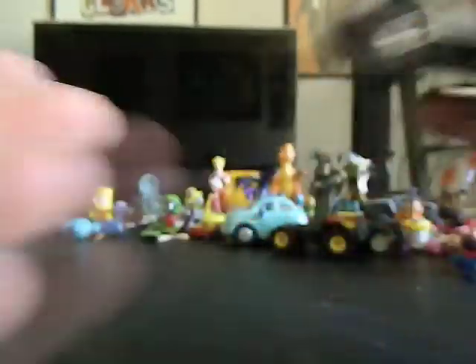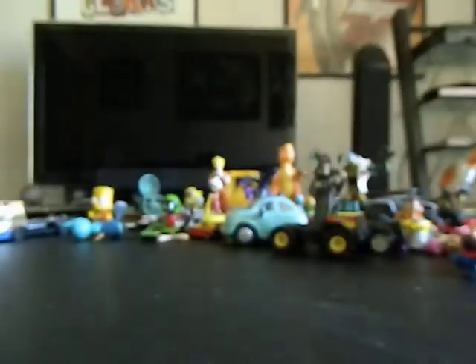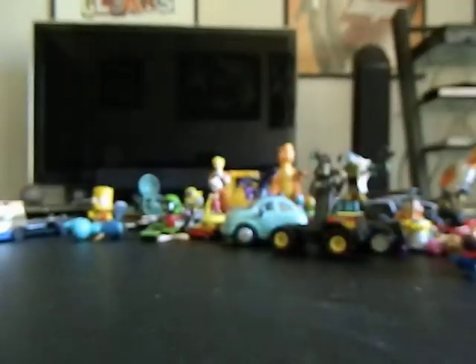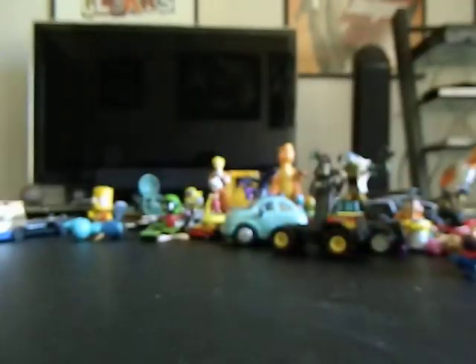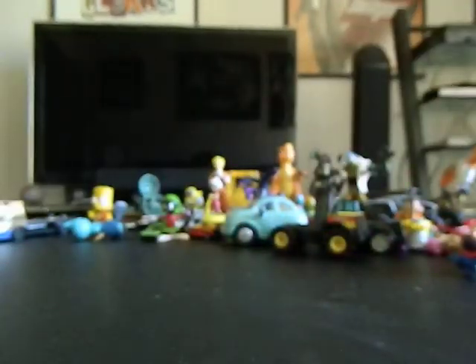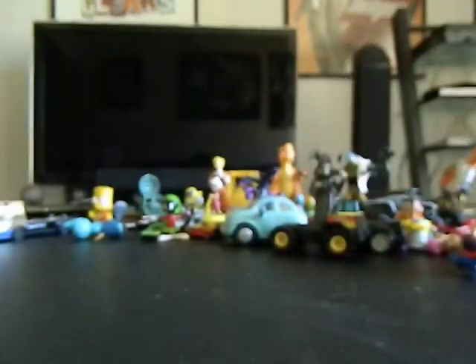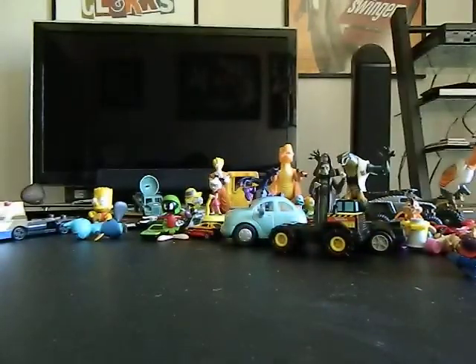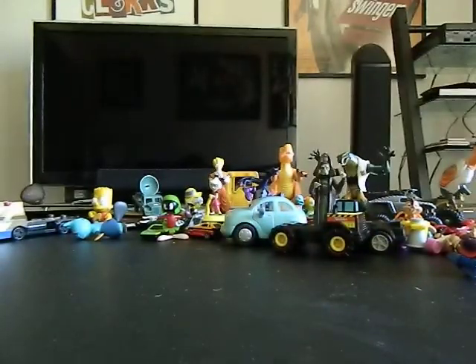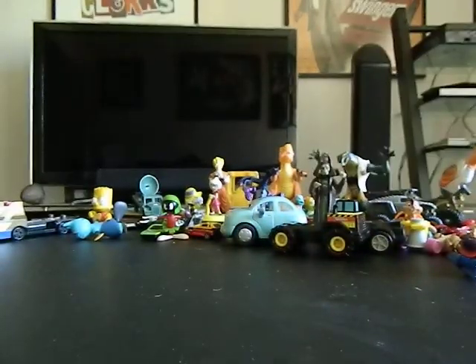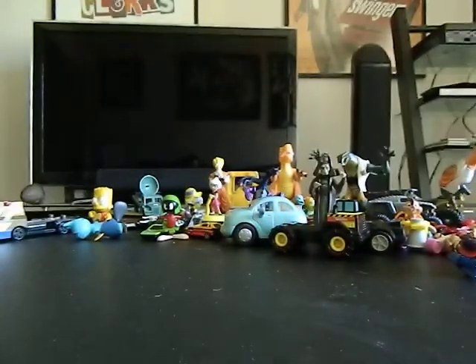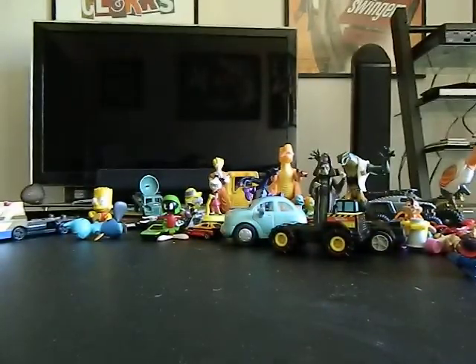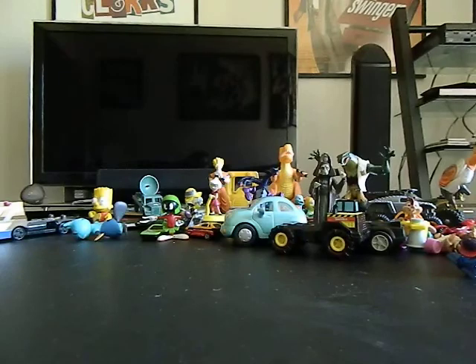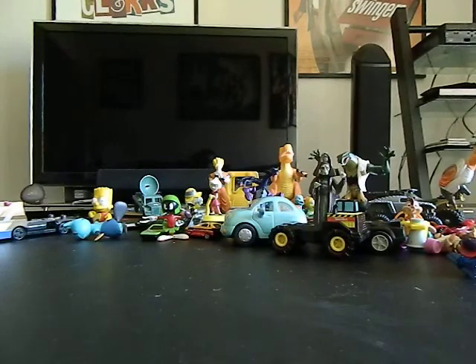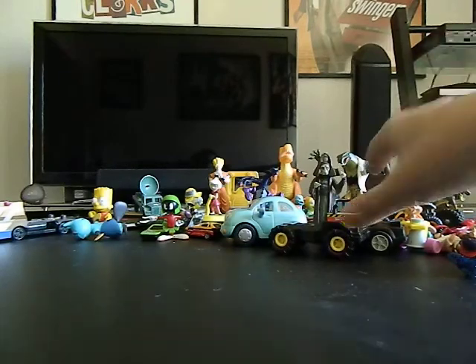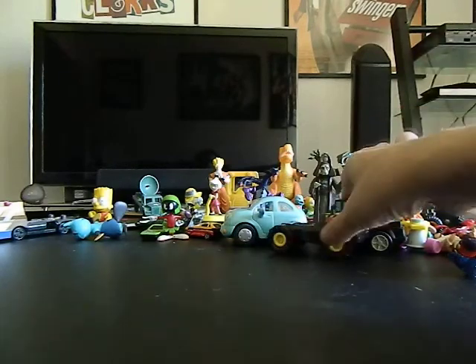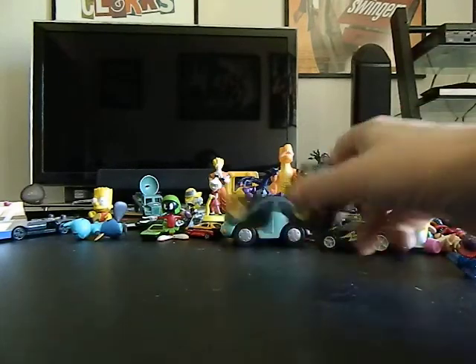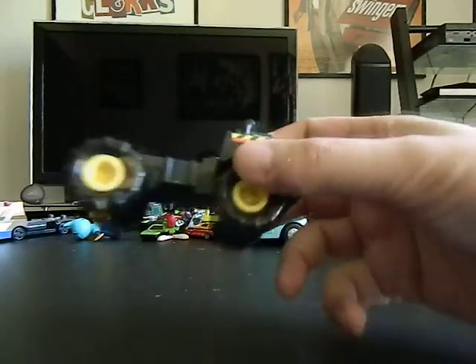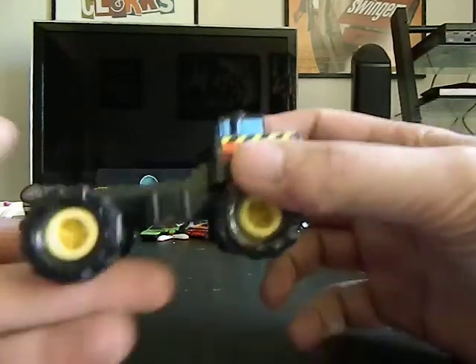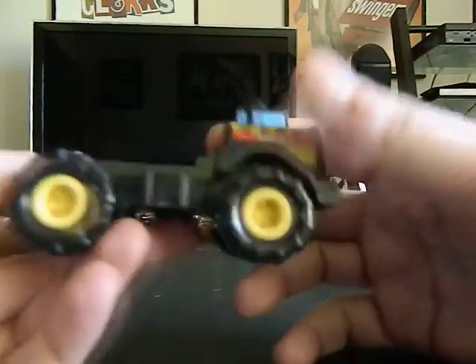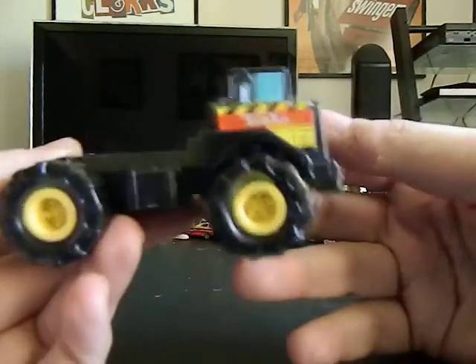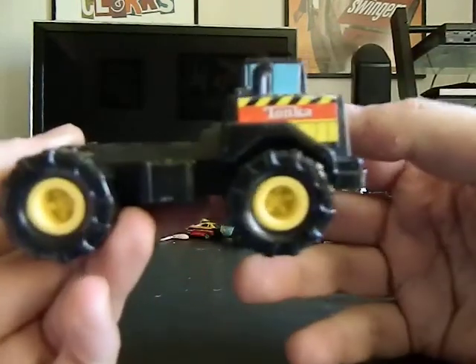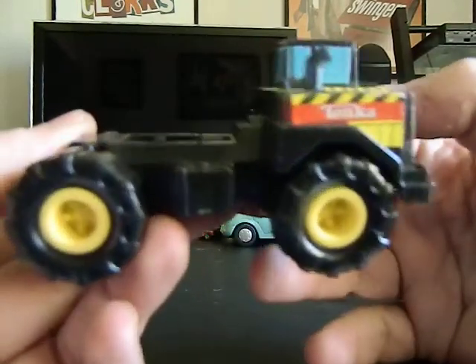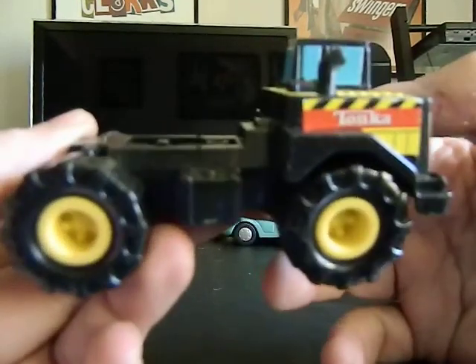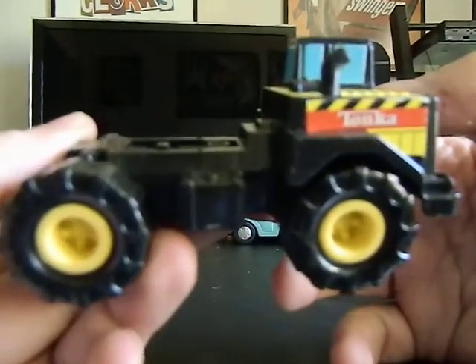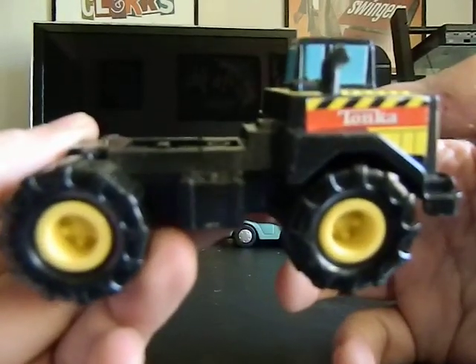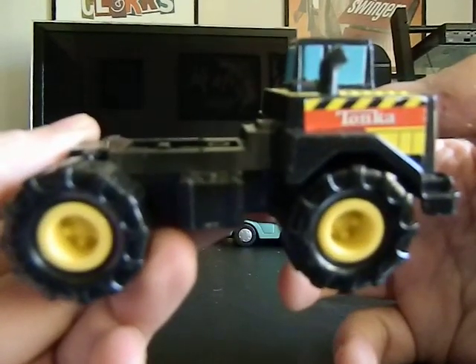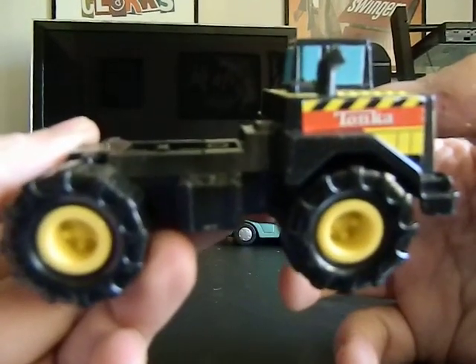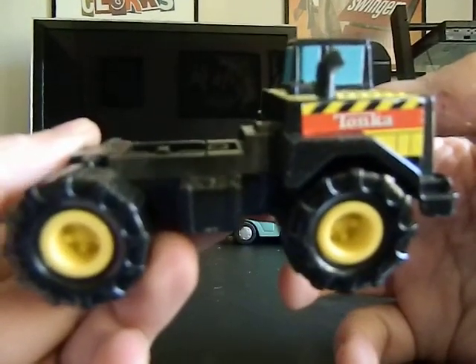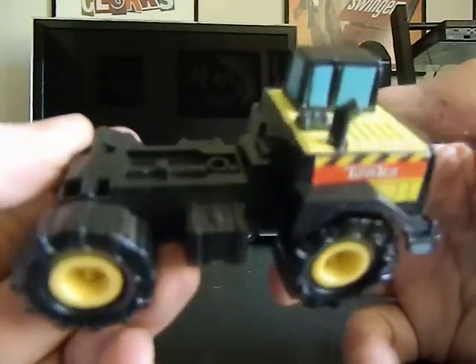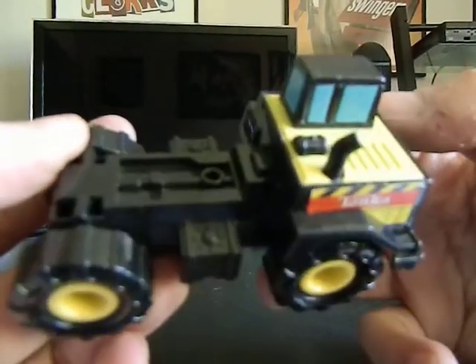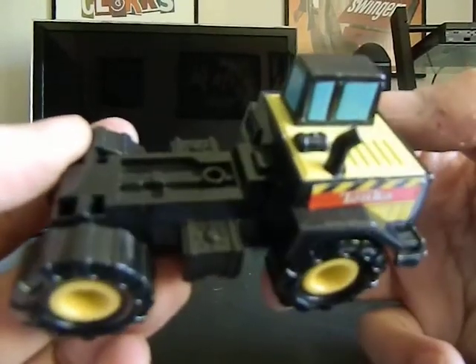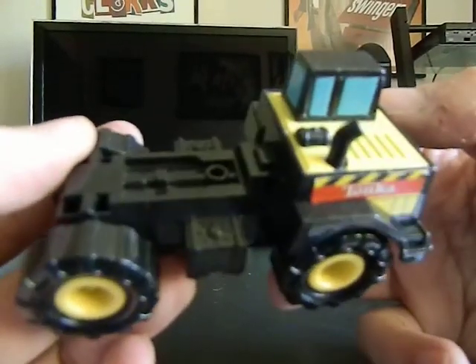I got this cheapy car — it just says made in China — but I kind of like the animal print on it. I'm going to keep that. Here's that other Tonka truck I just showed, so that's mine.